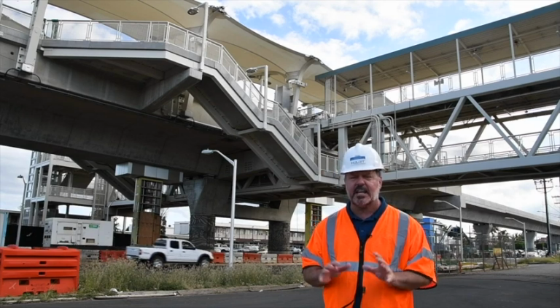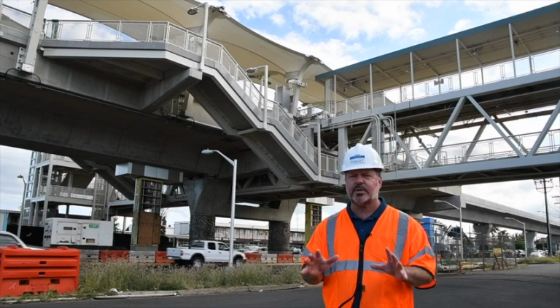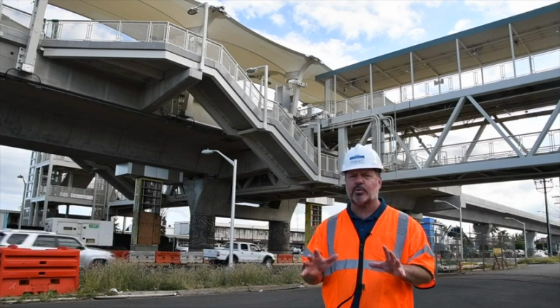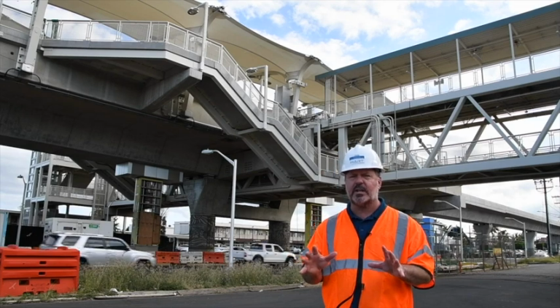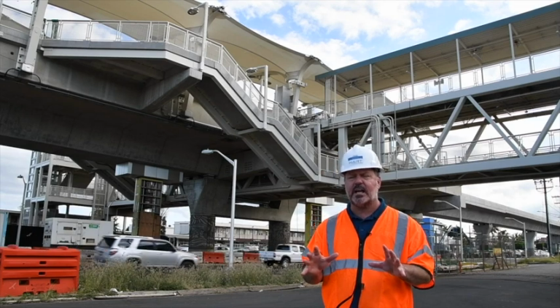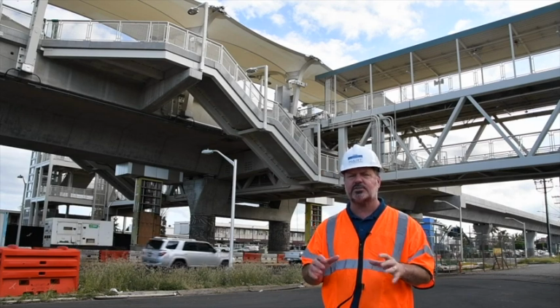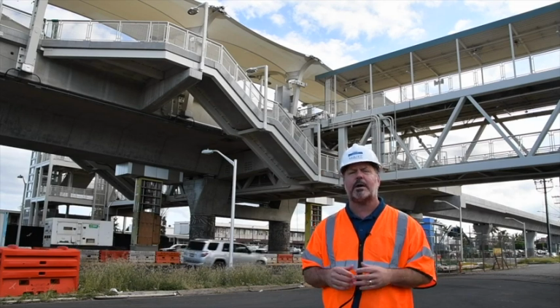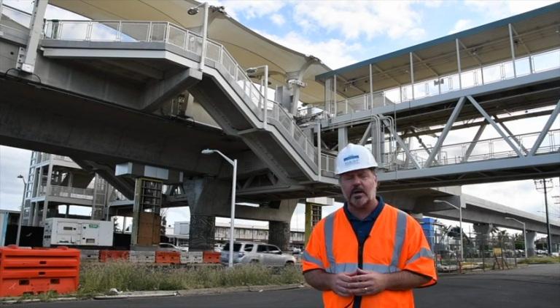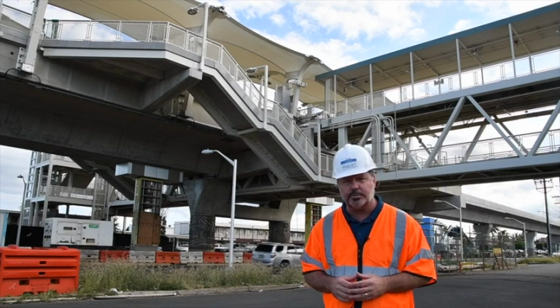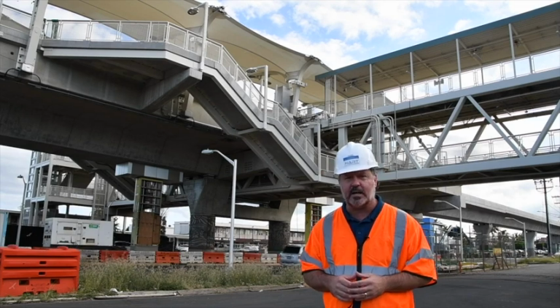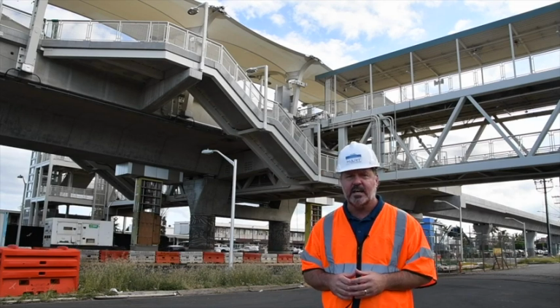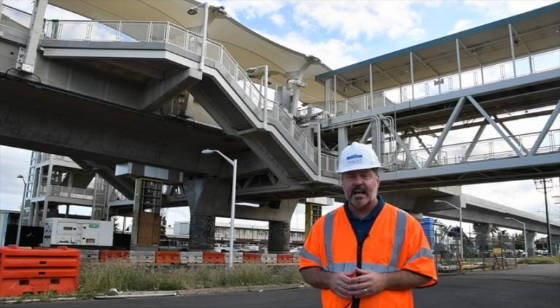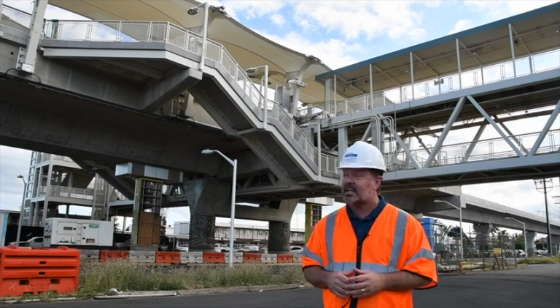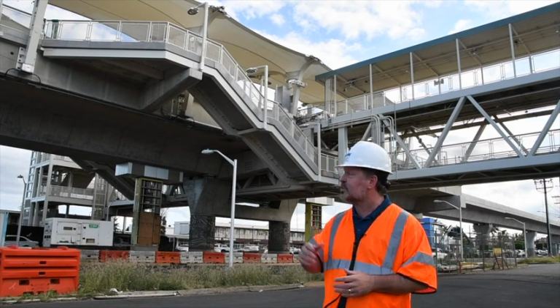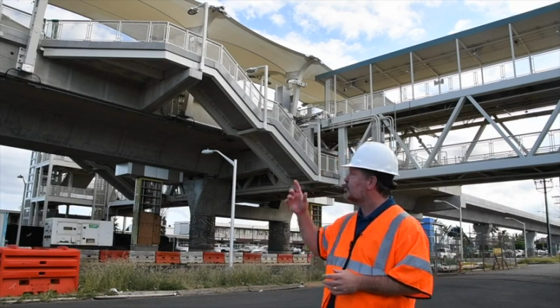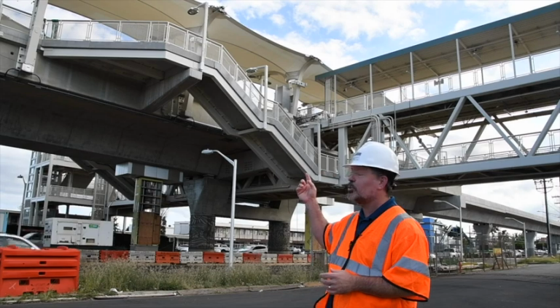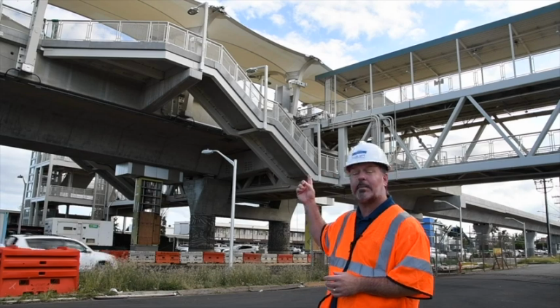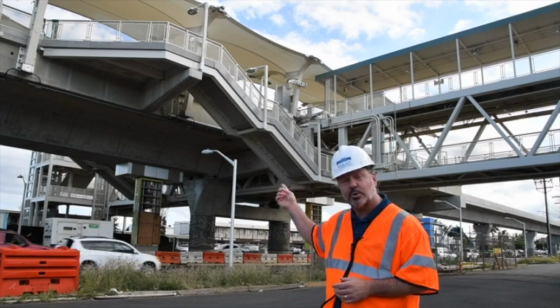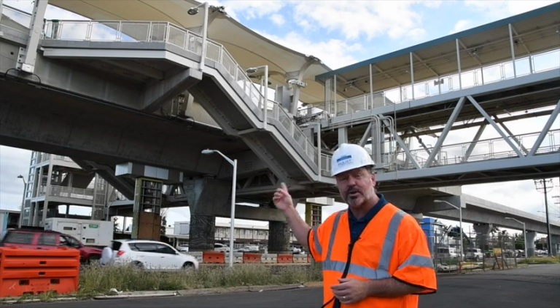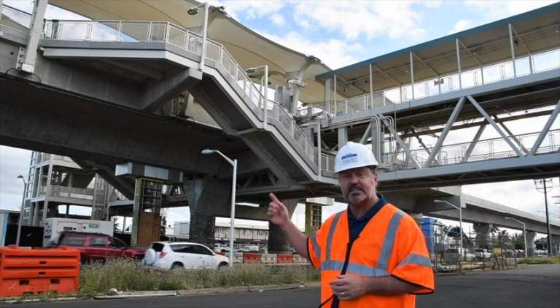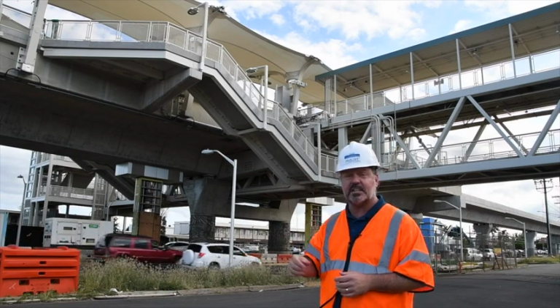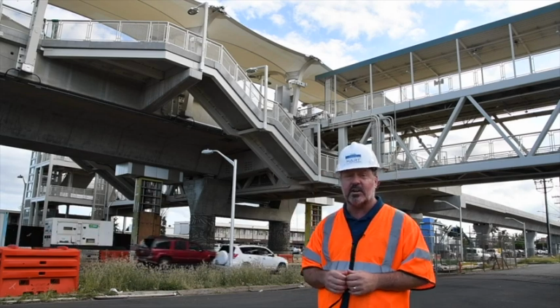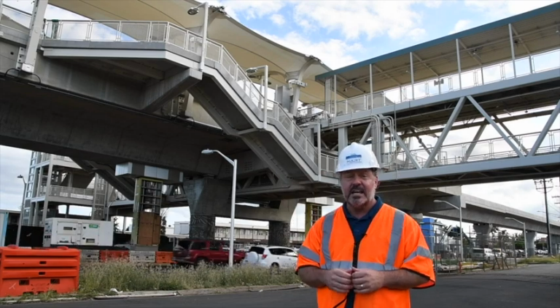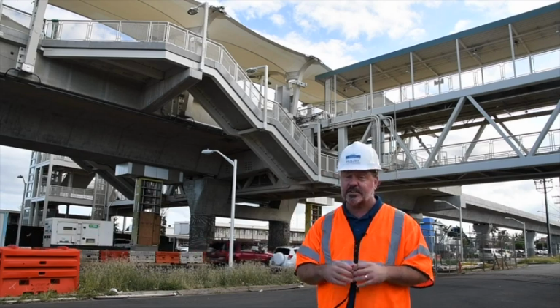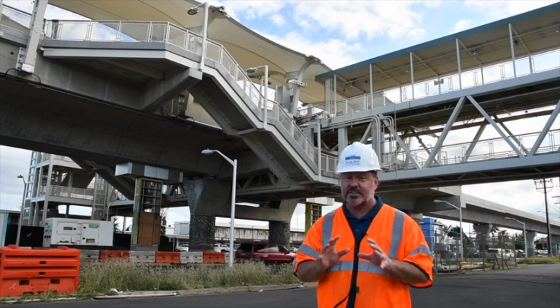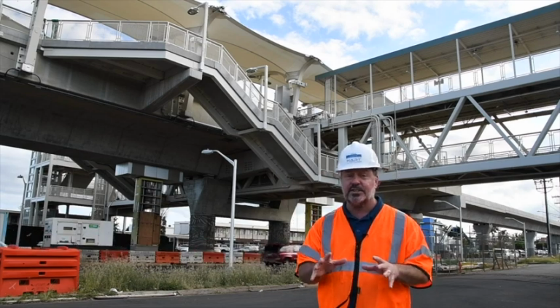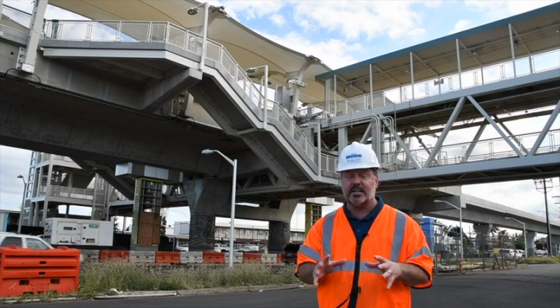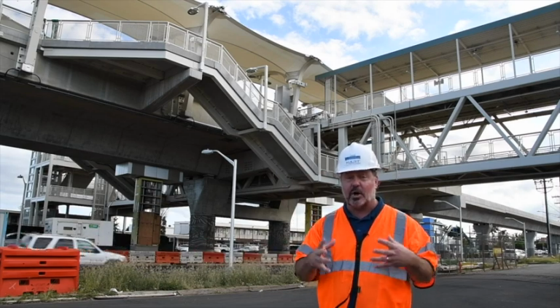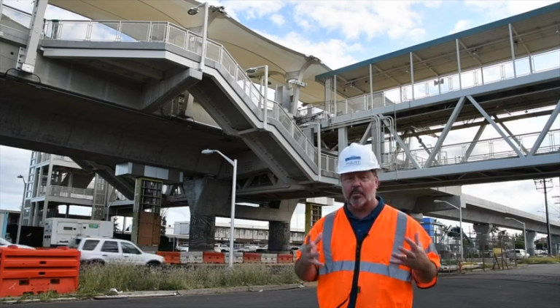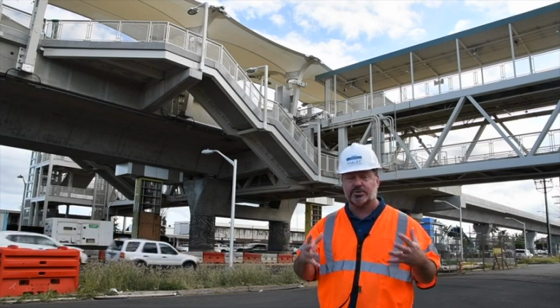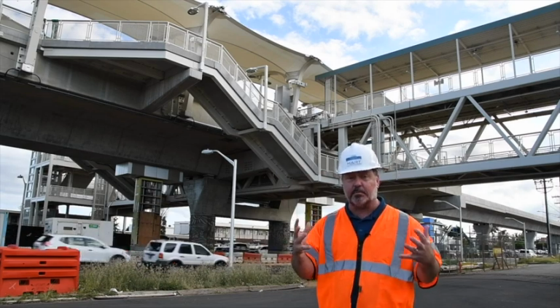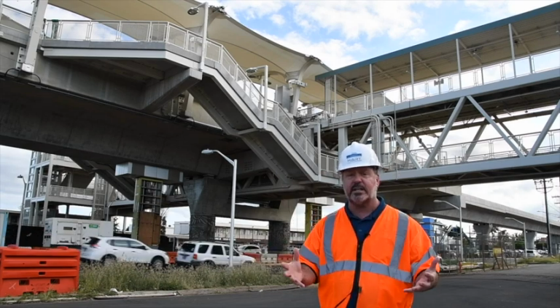Today we thought we'd head out to Waipahu Town and actually show you Waipahu Transit Center. The station is almost complete.